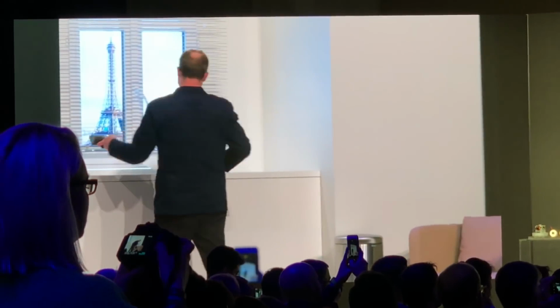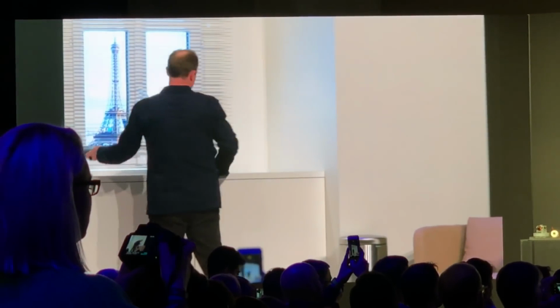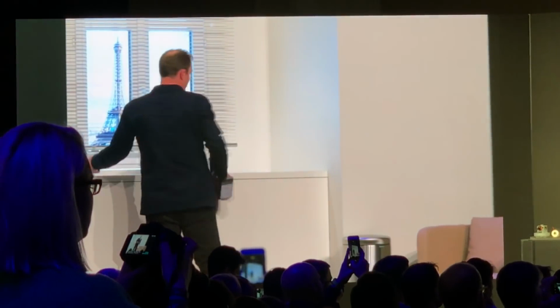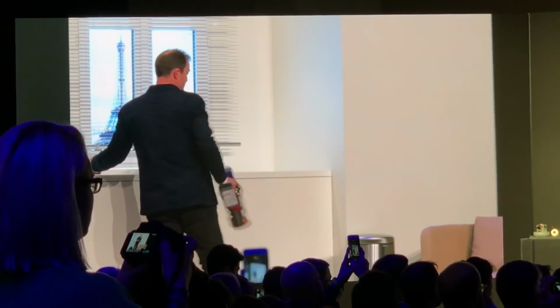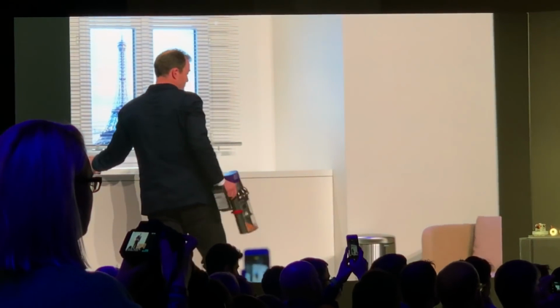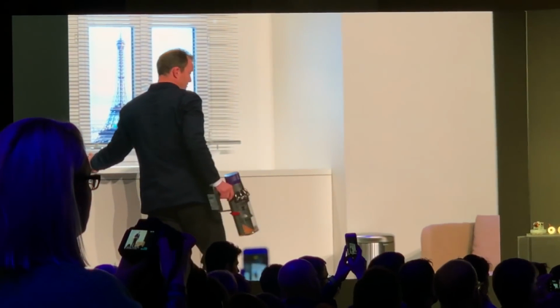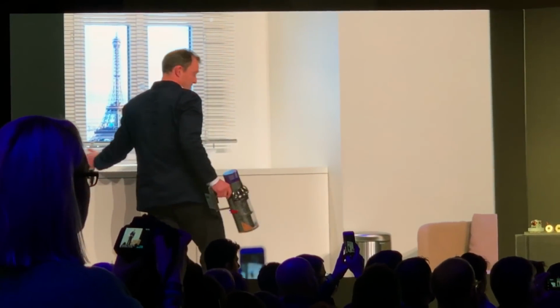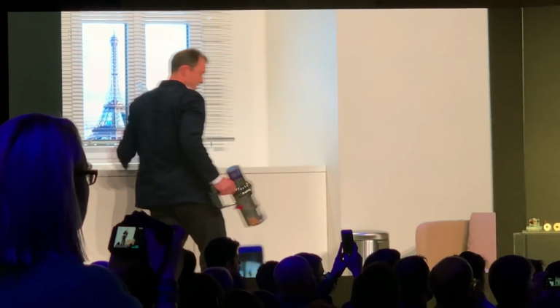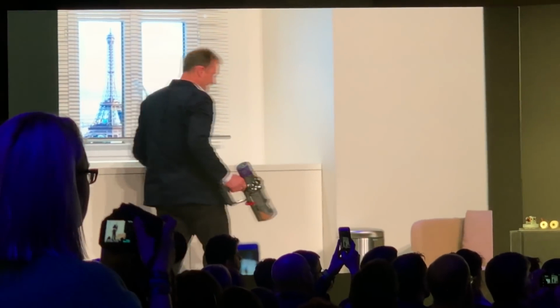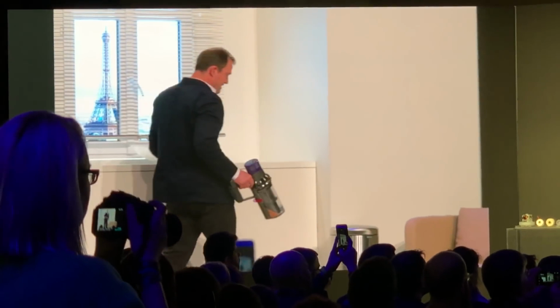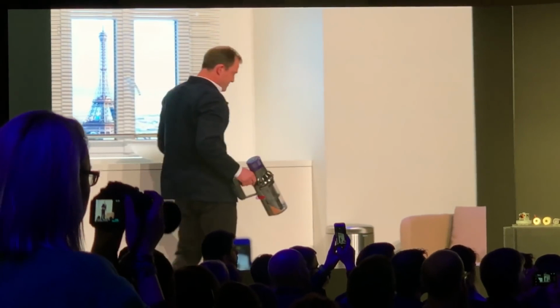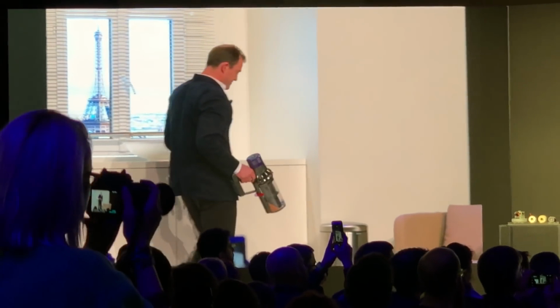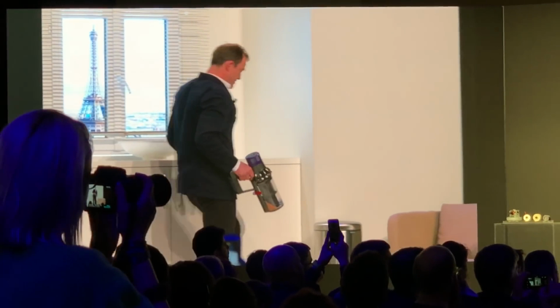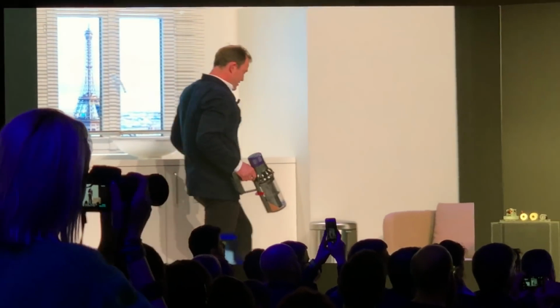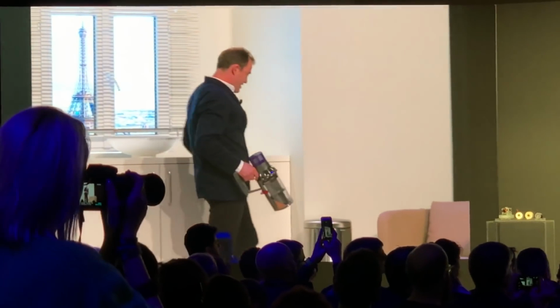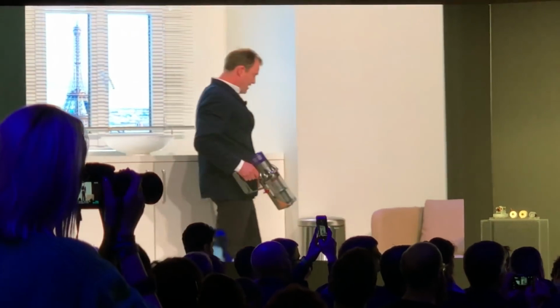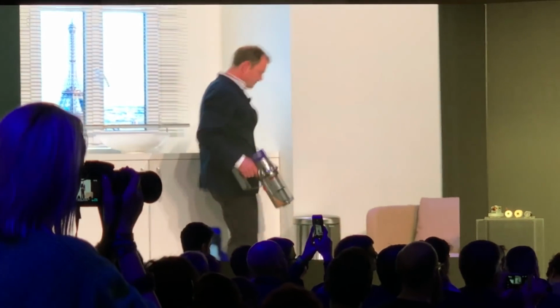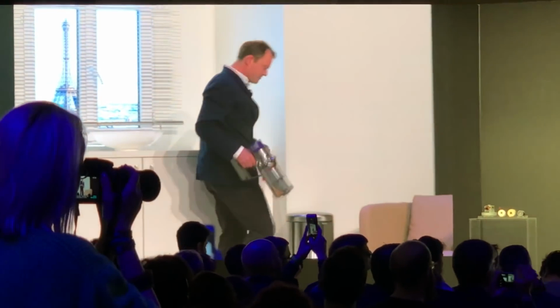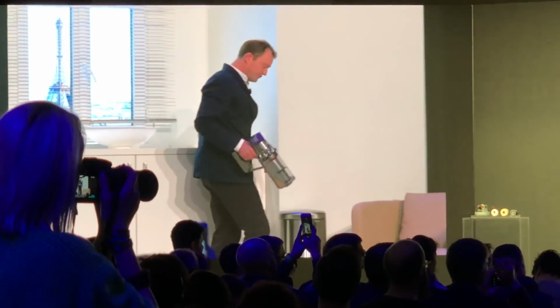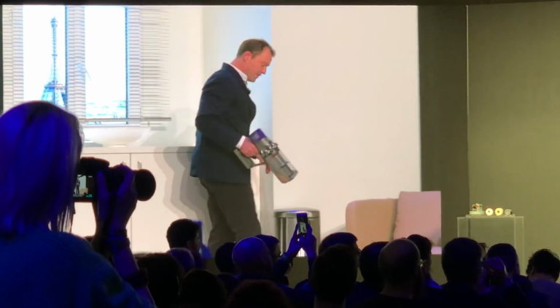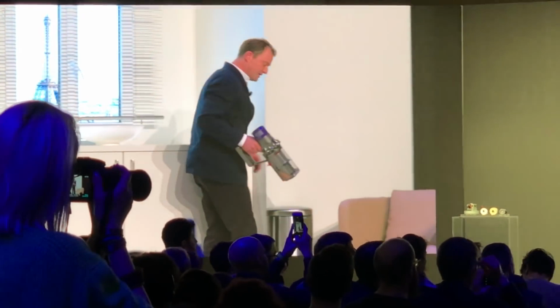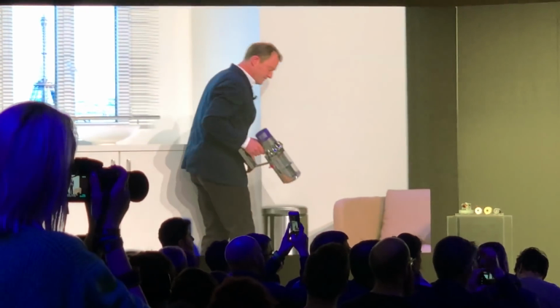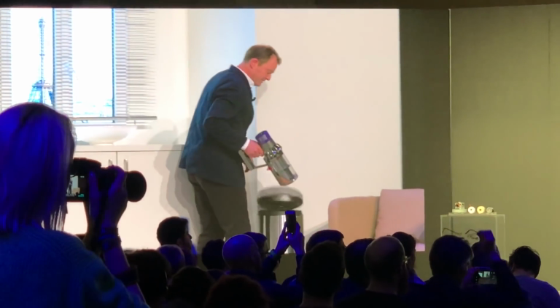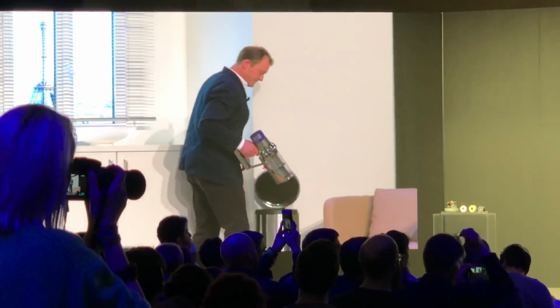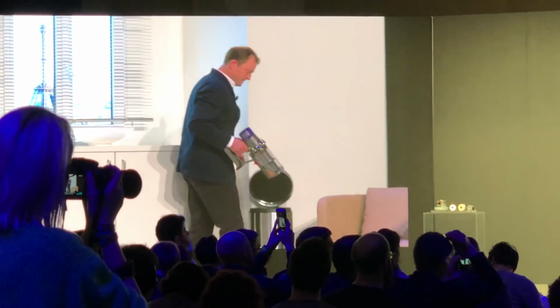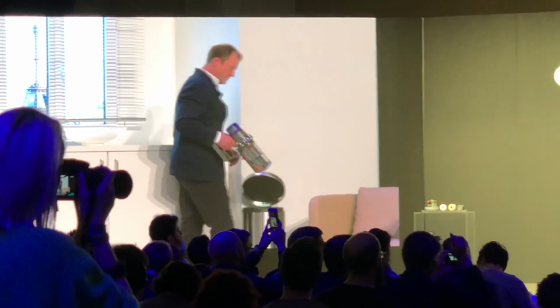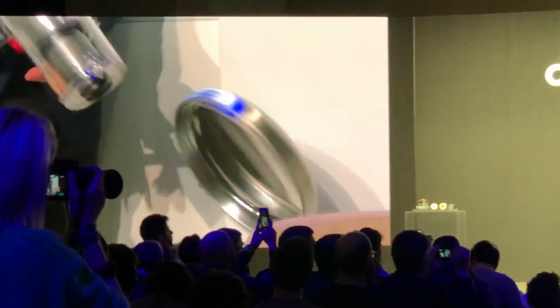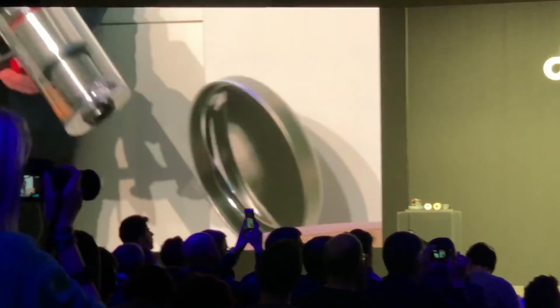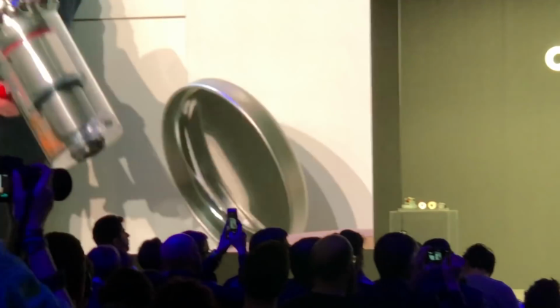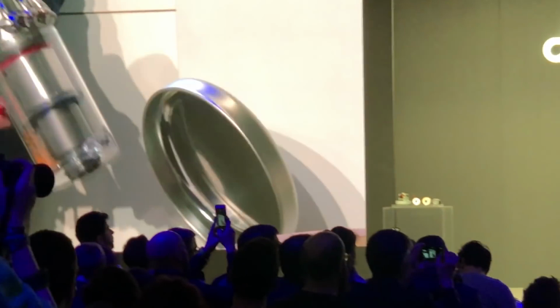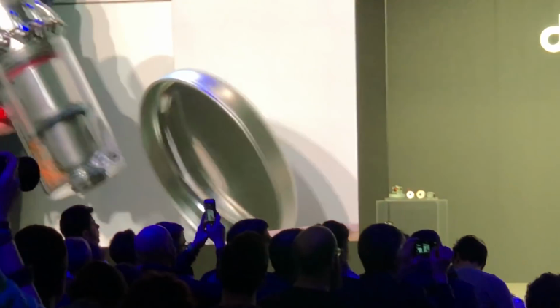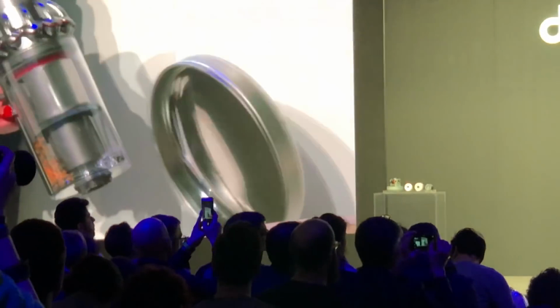And here I'll demonstrate the pointing chute.